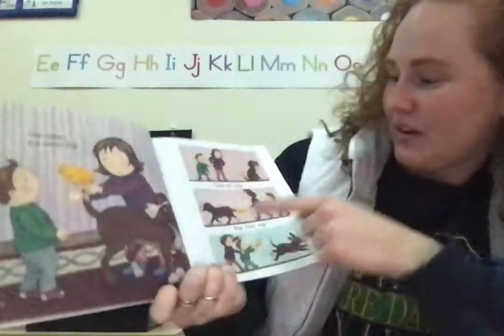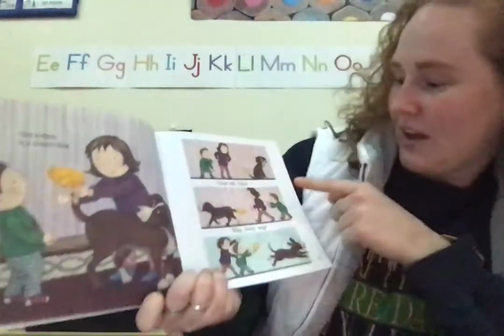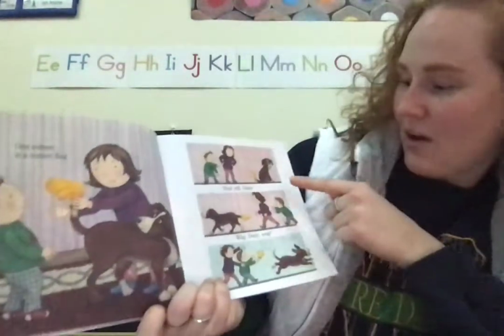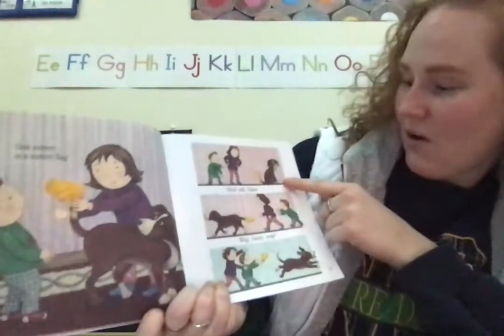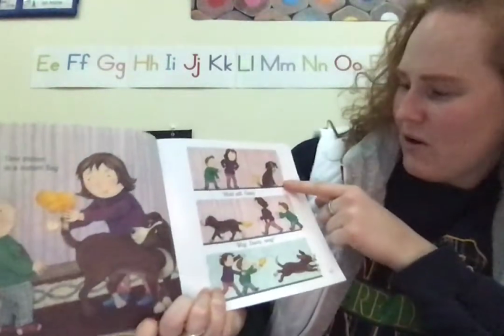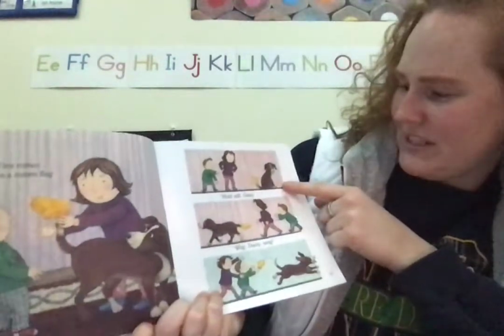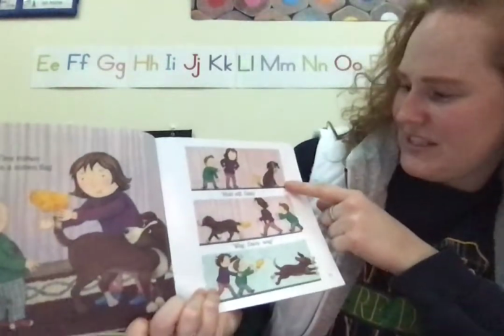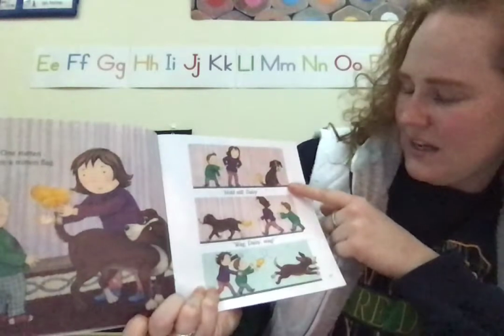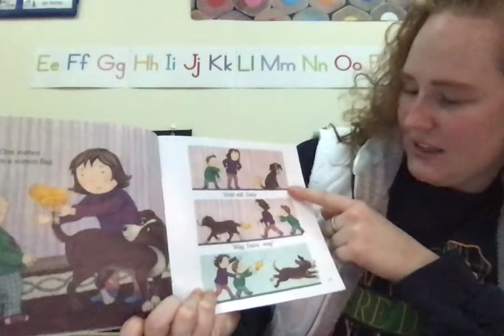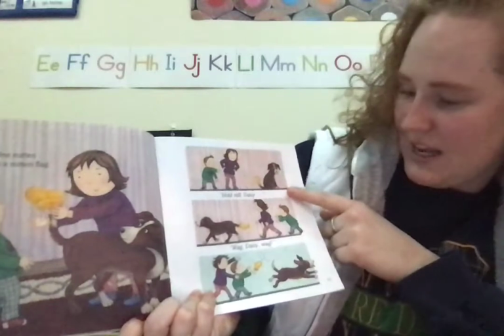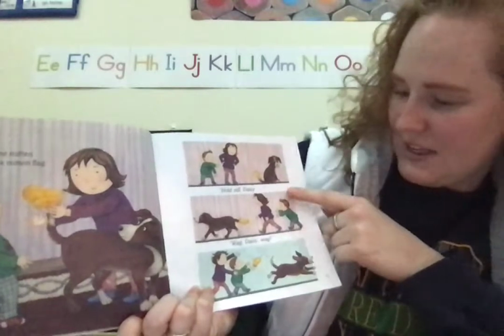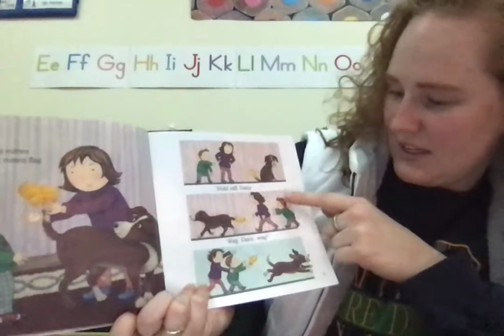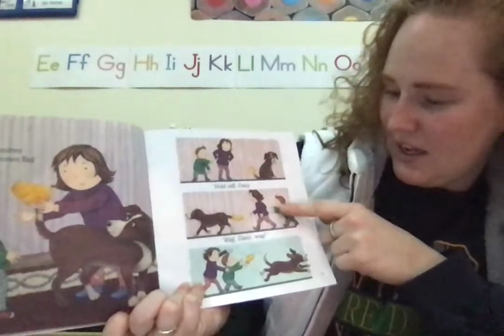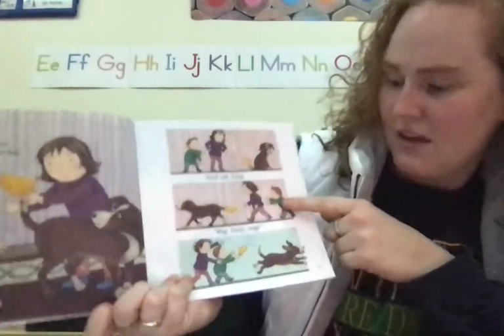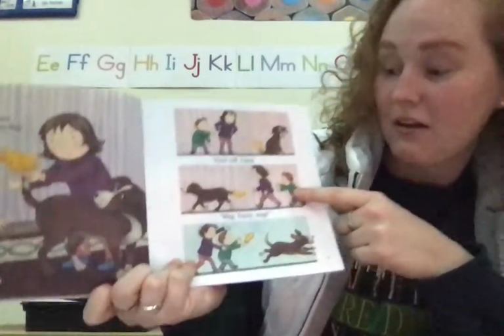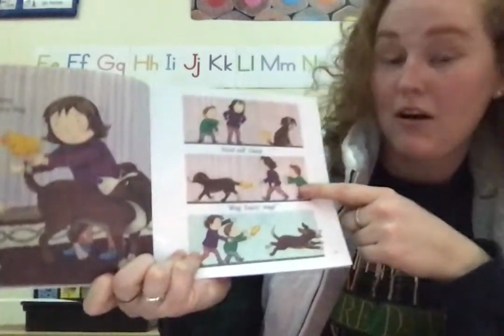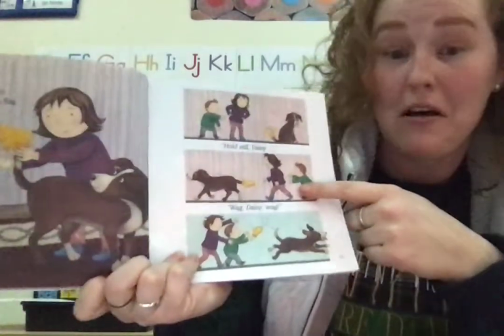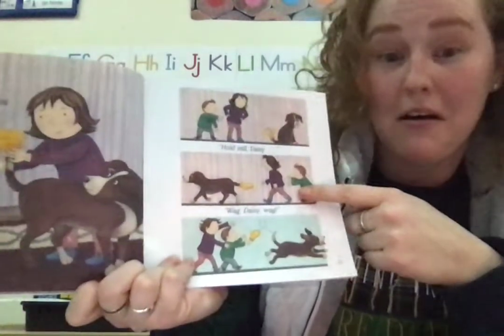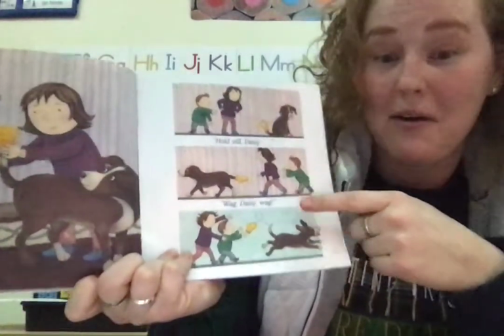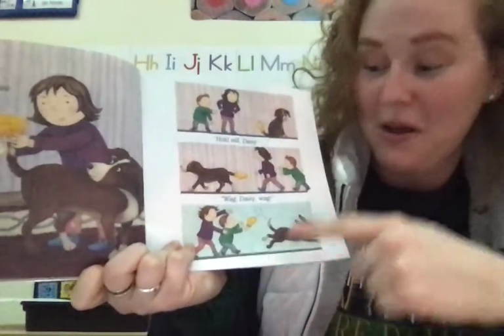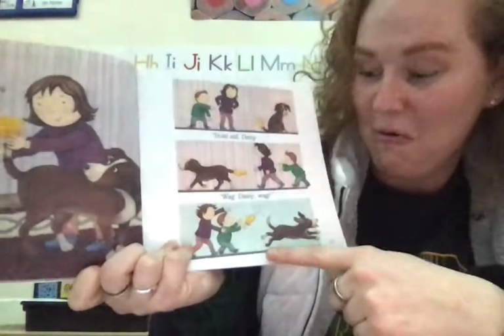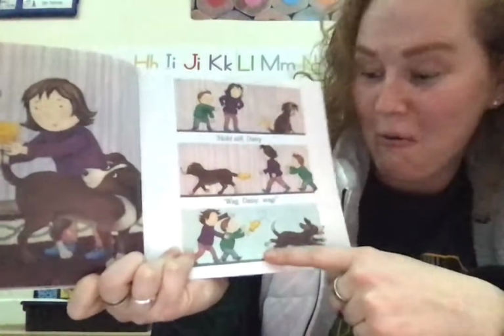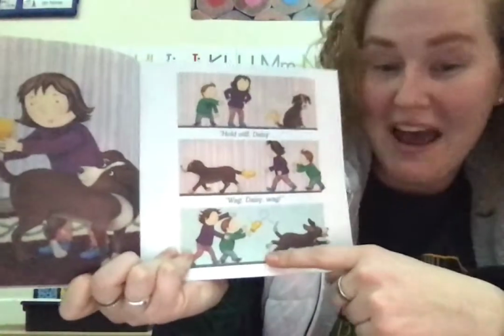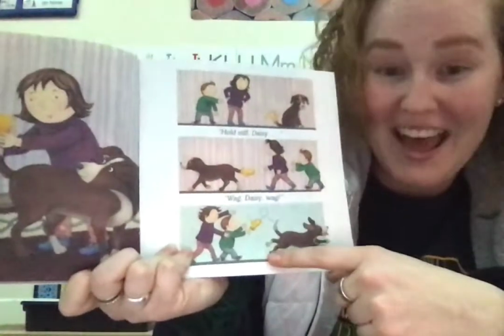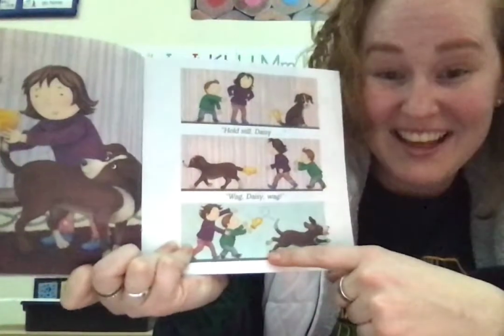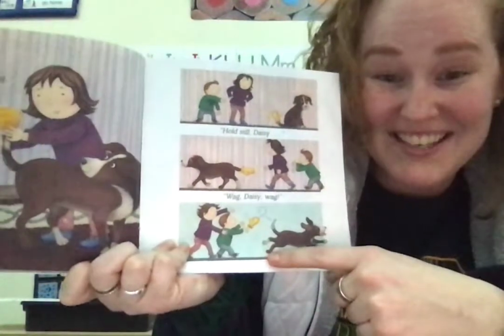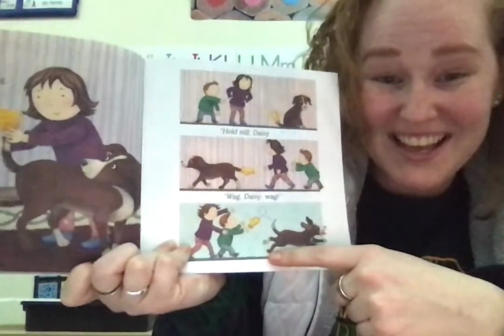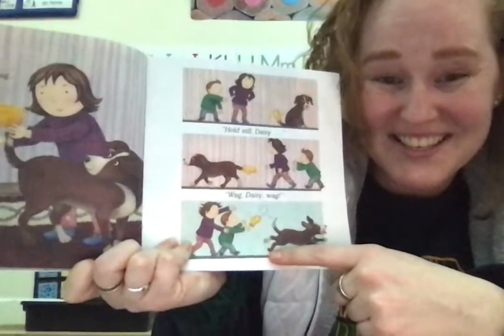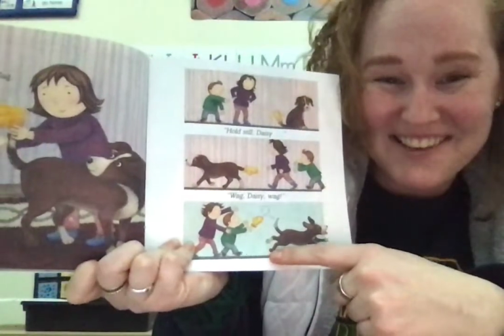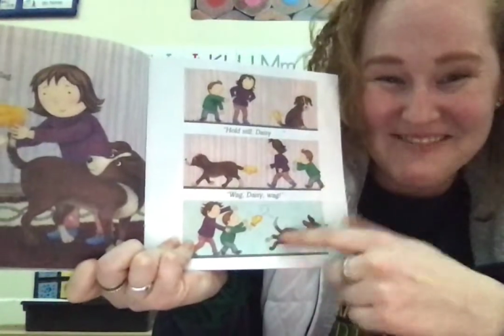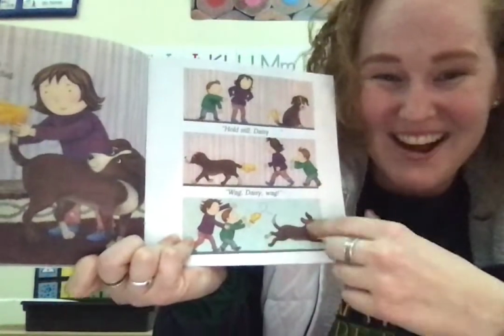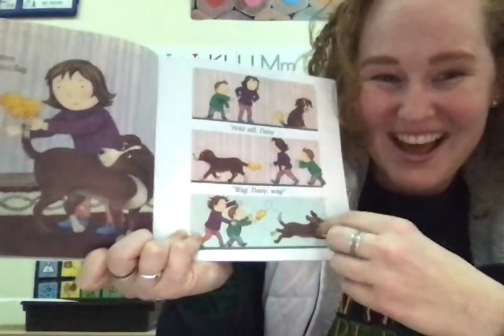Hold still, Daisy! Uh-oh! Wag, Daisy, wag!